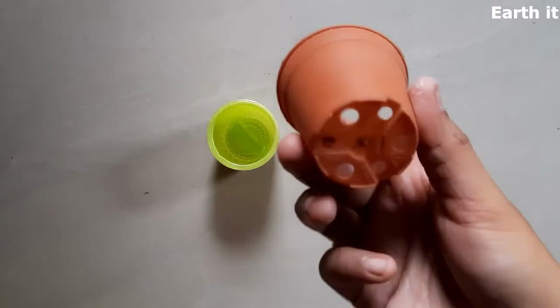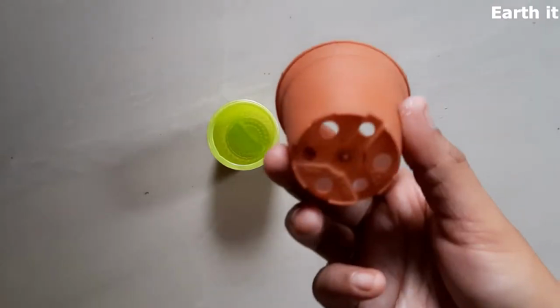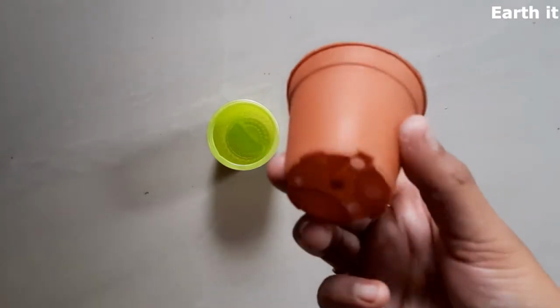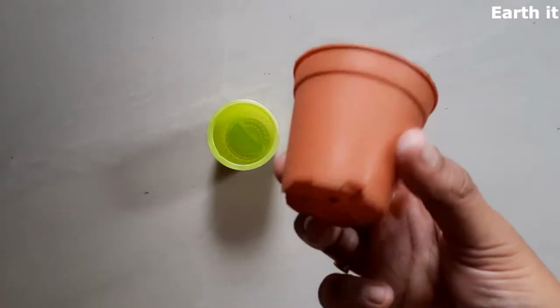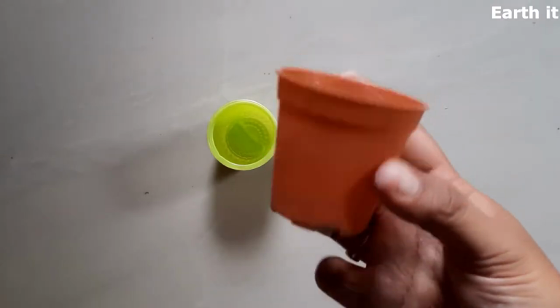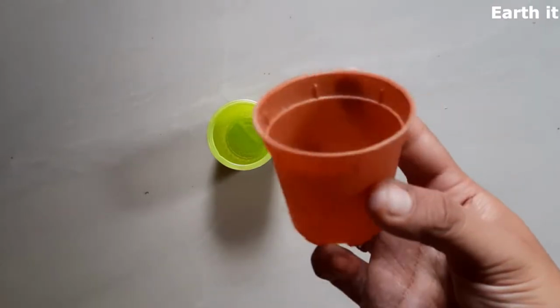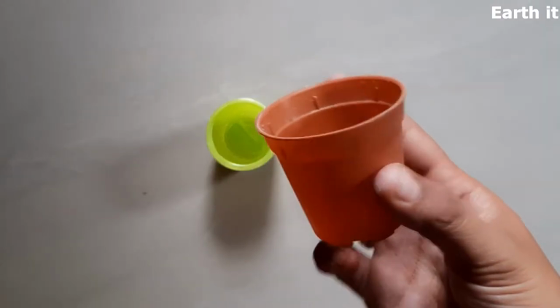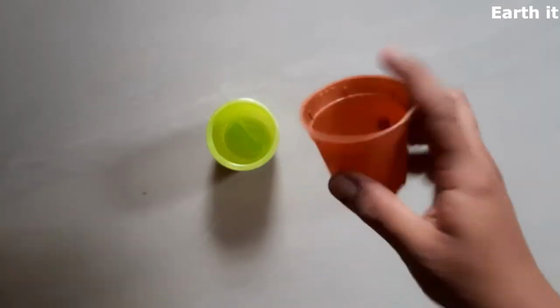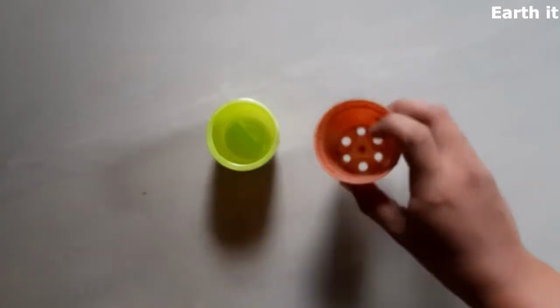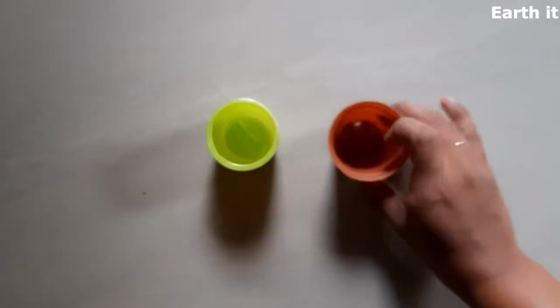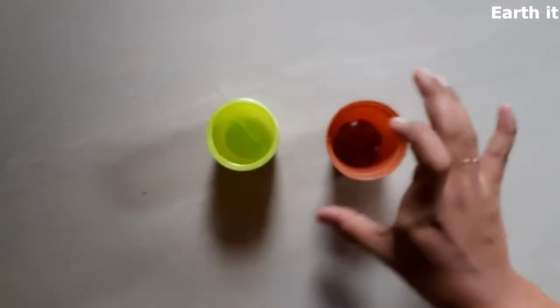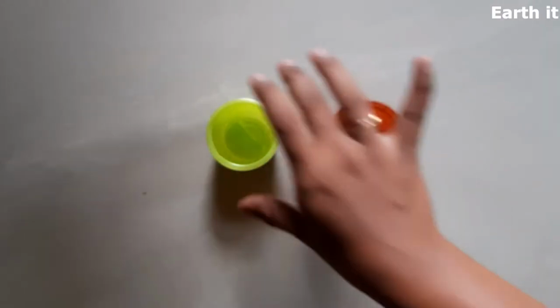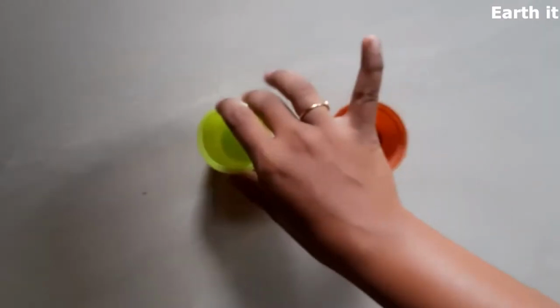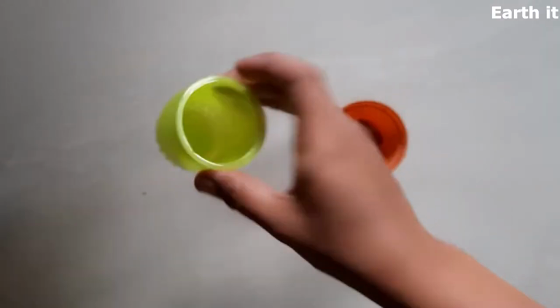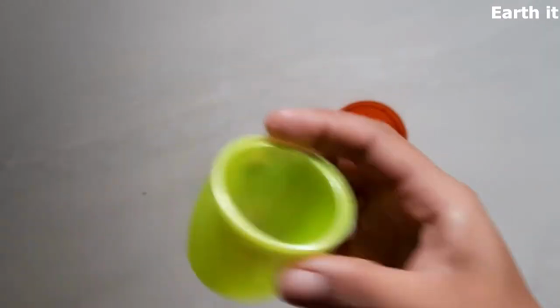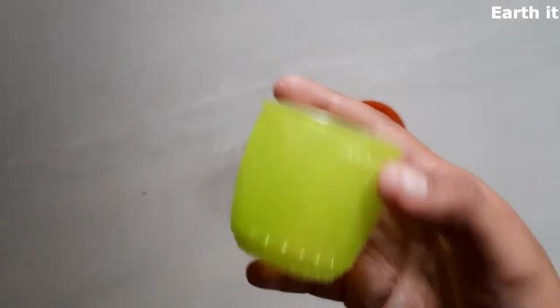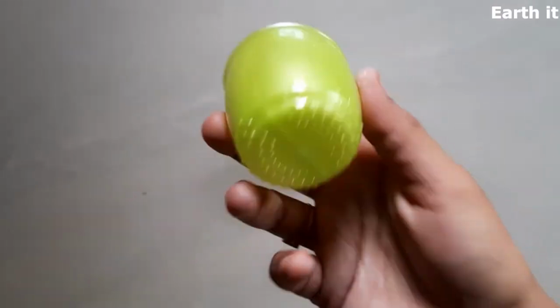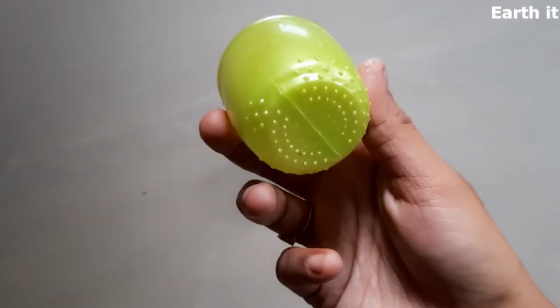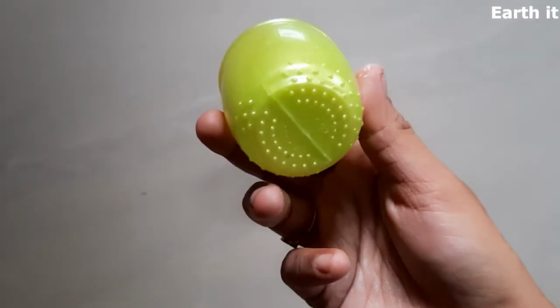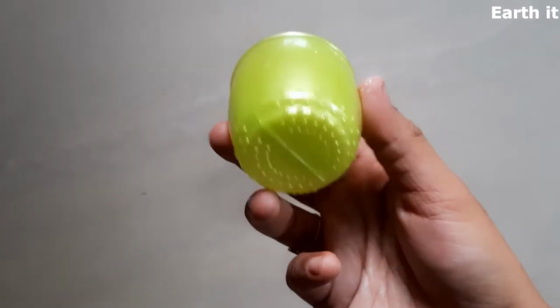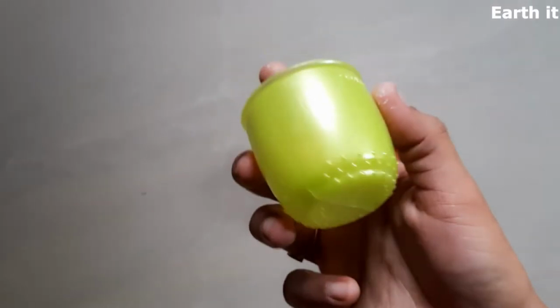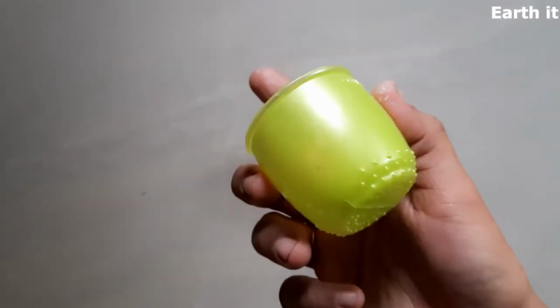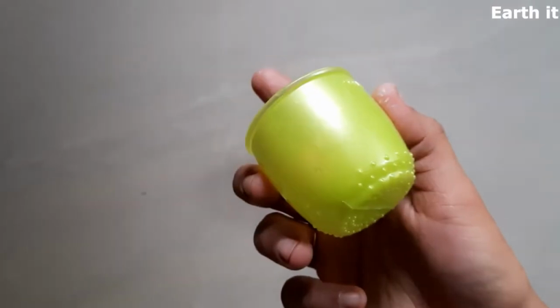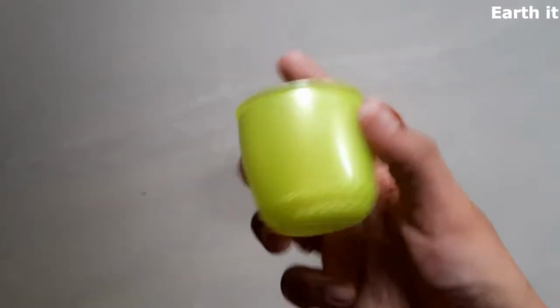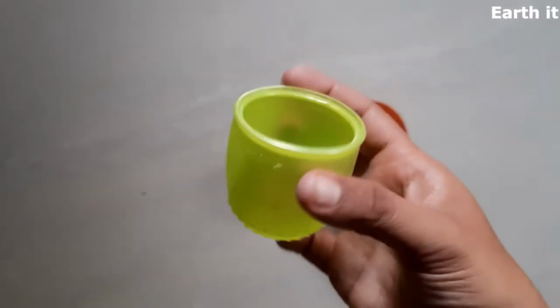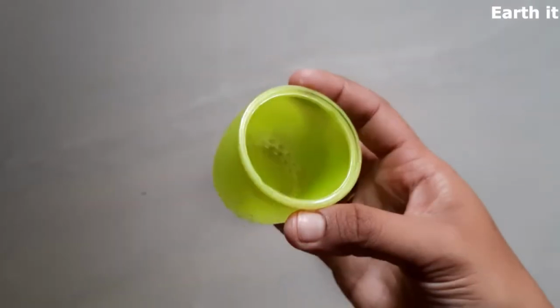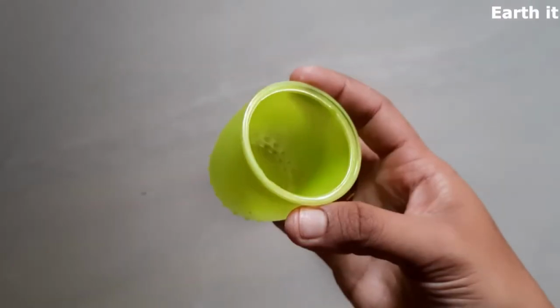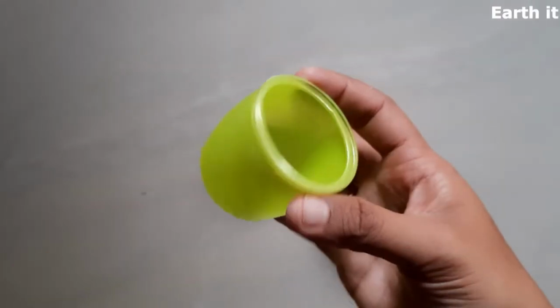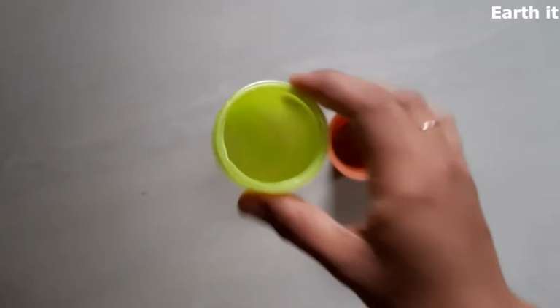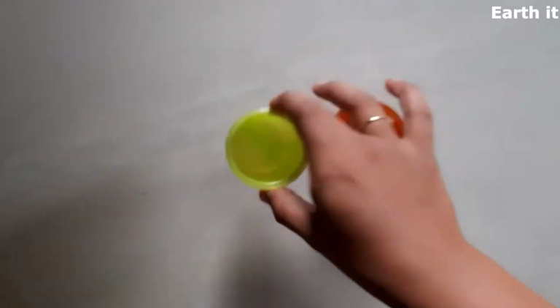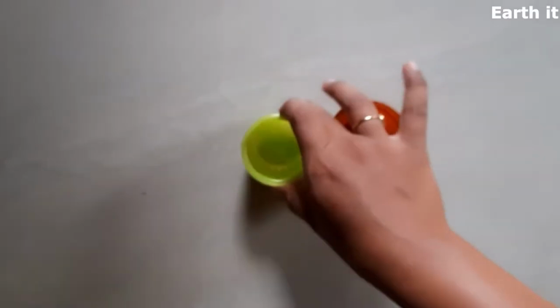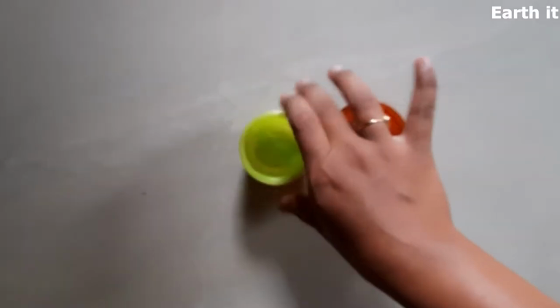So if you want to make a planter, we will take a base with holes. If not, let's take a flat based mould.